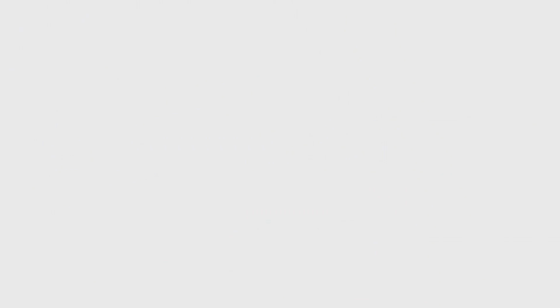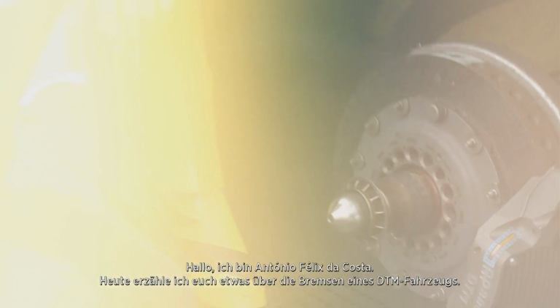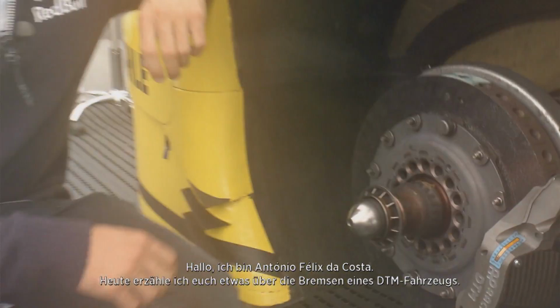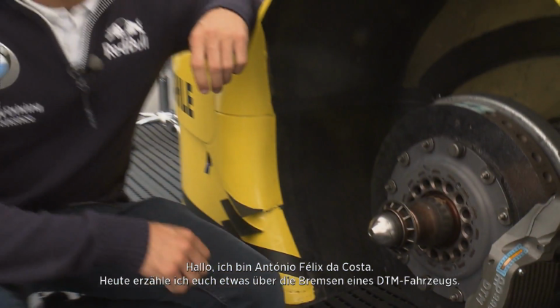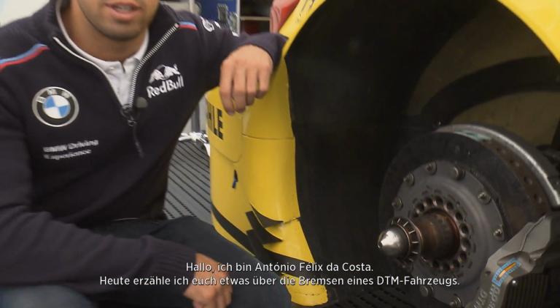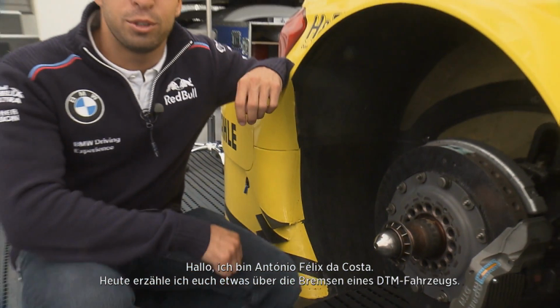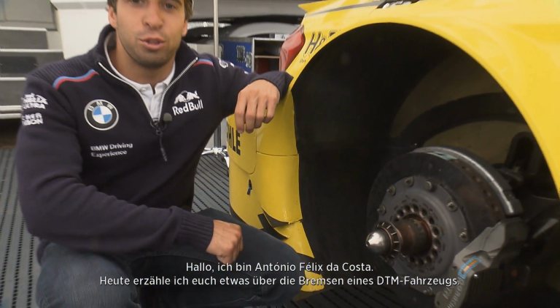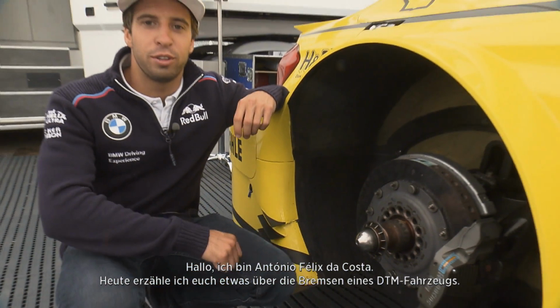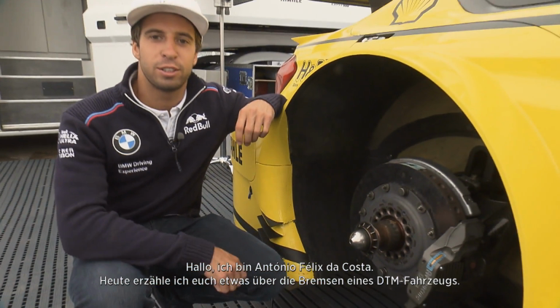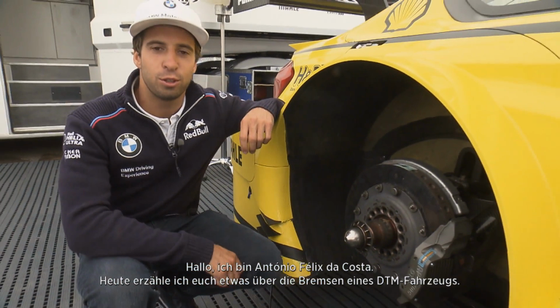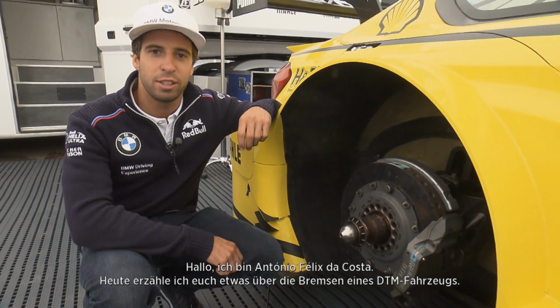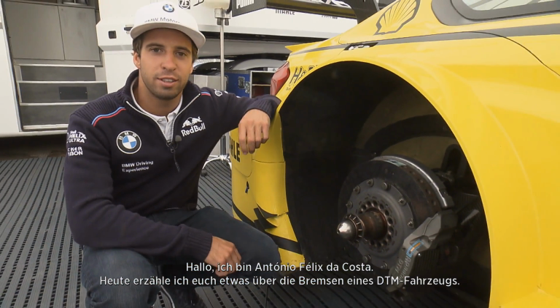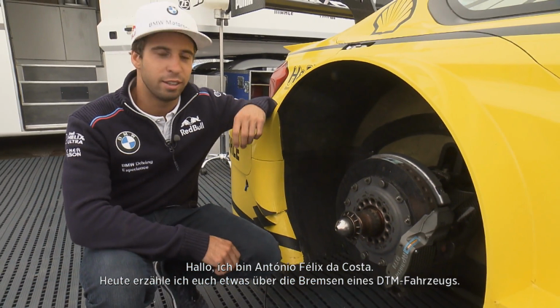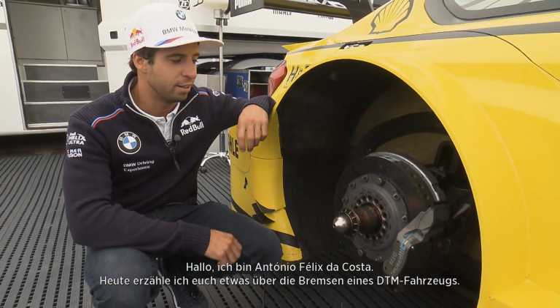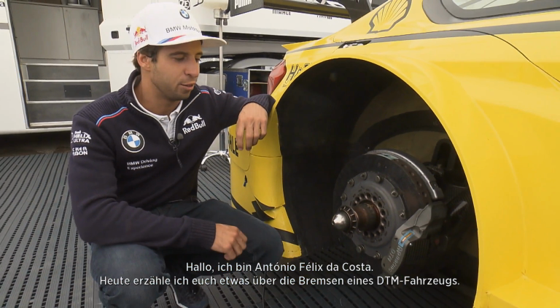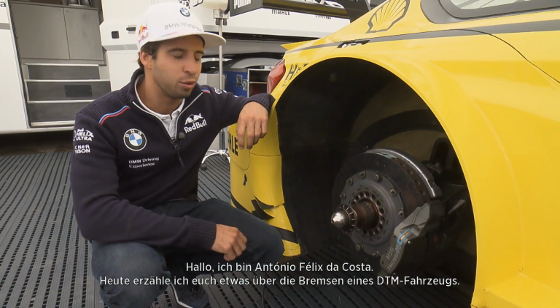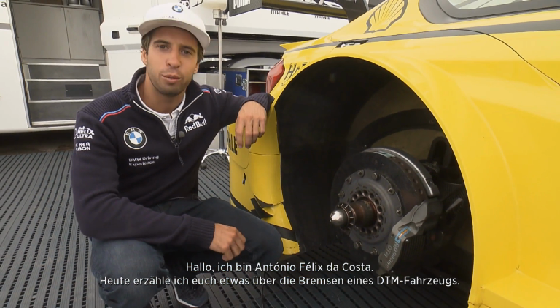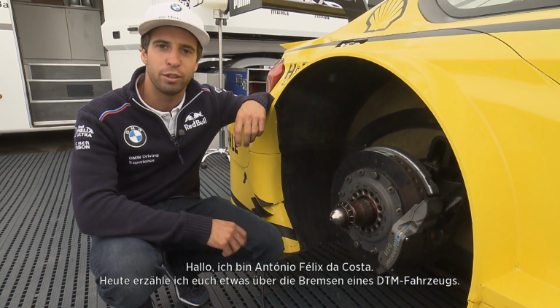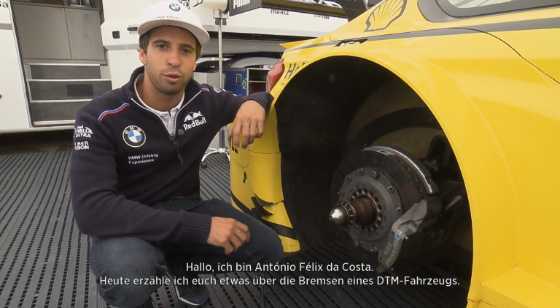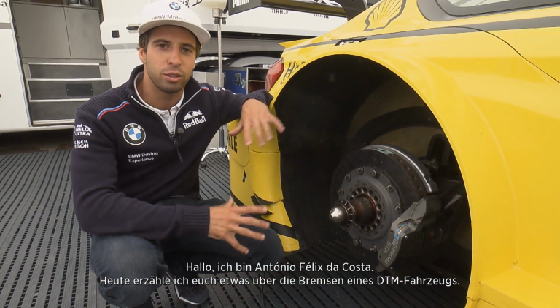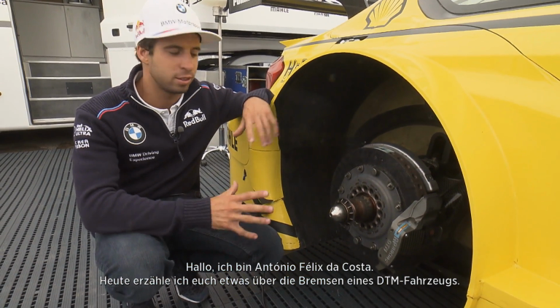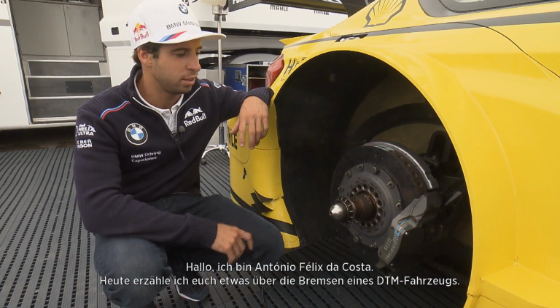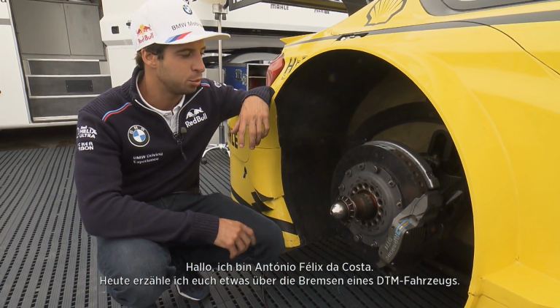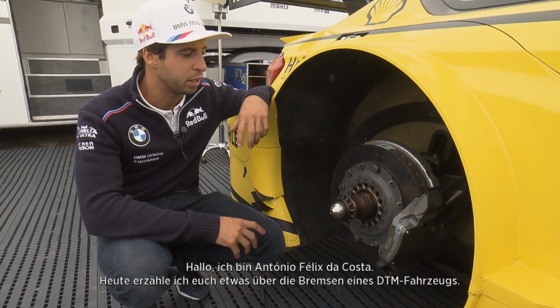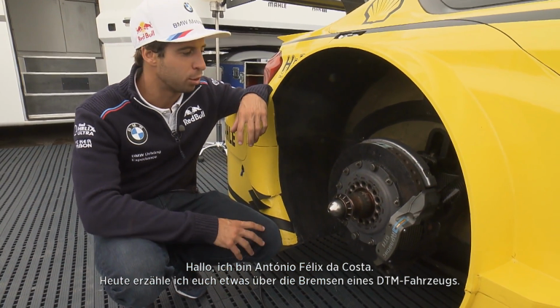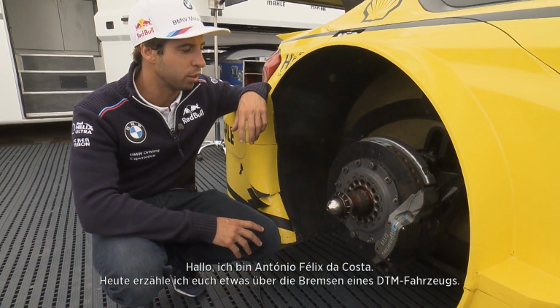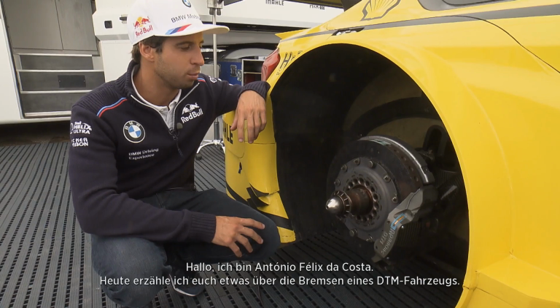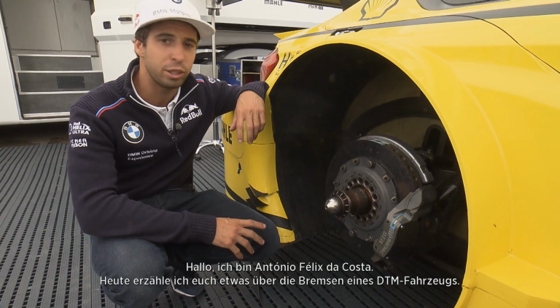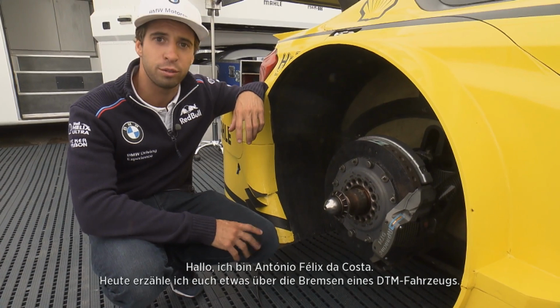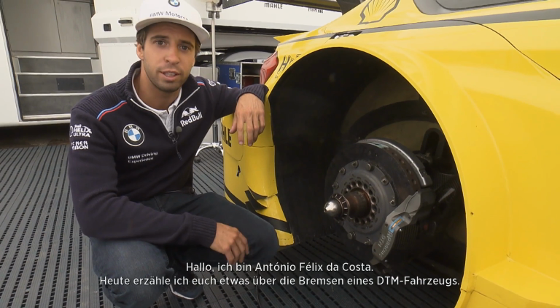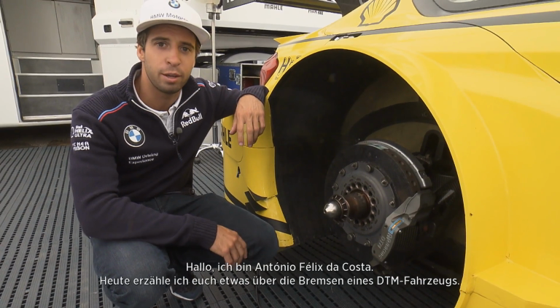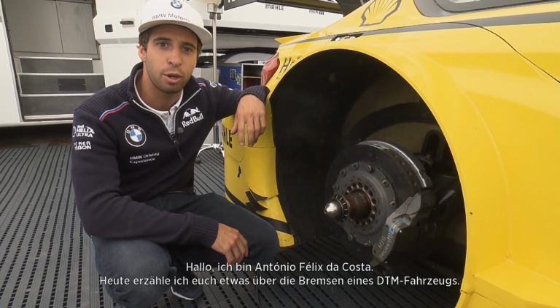Hello, I'm Antonio Felix Acosta and today we're going to focus and speak about the brakes of a DTM car.